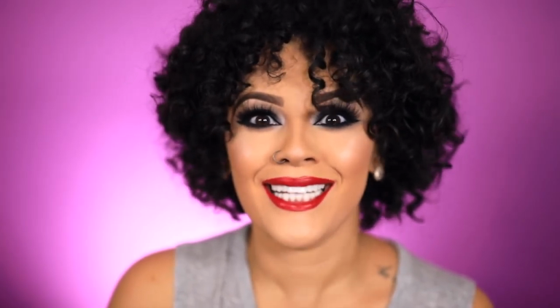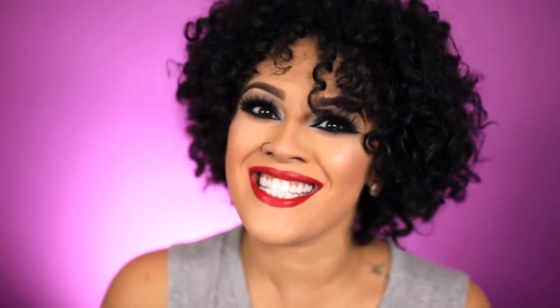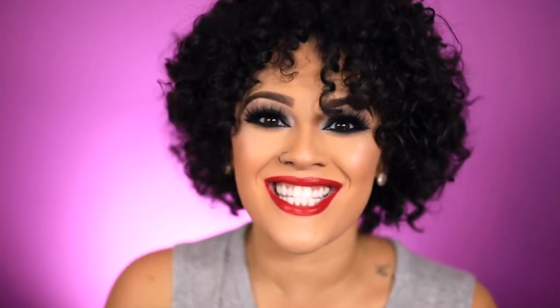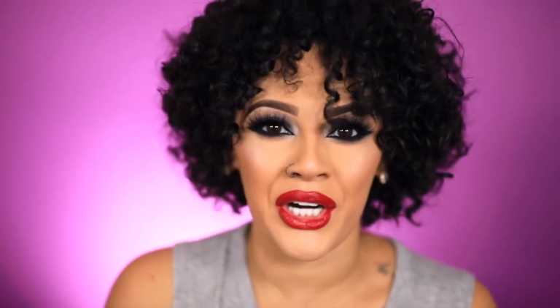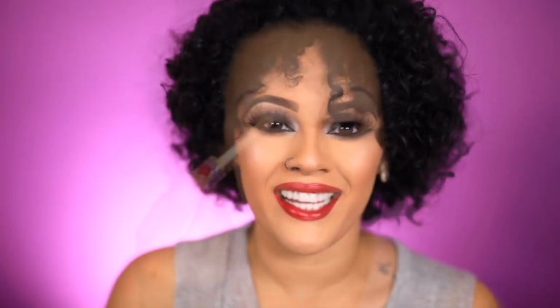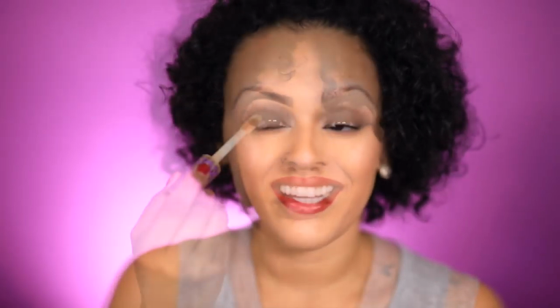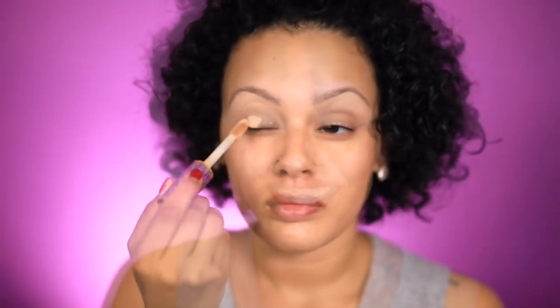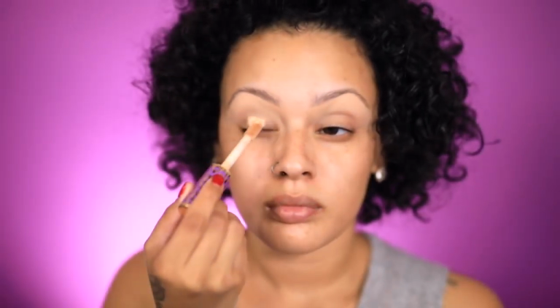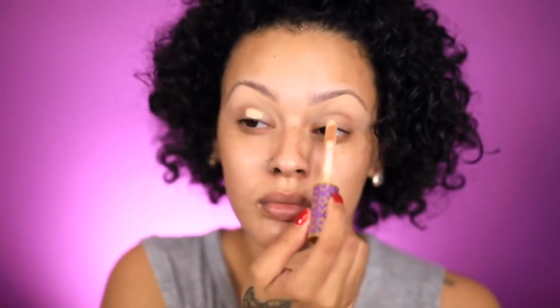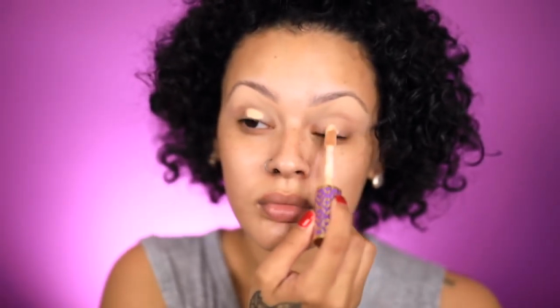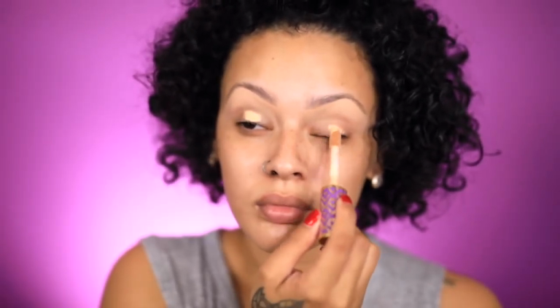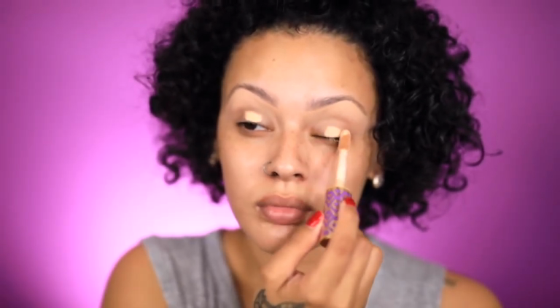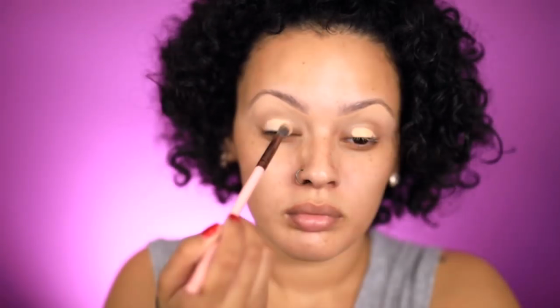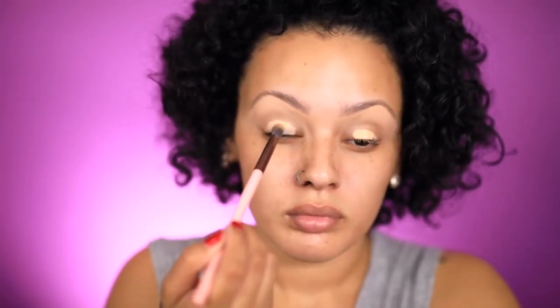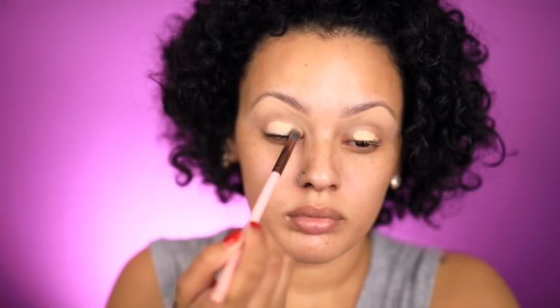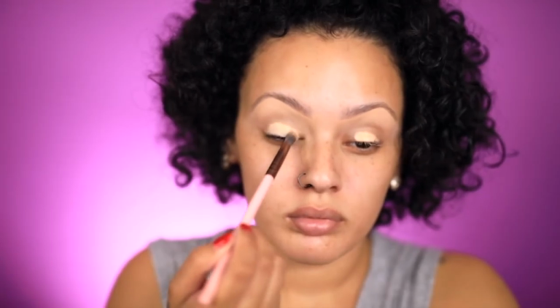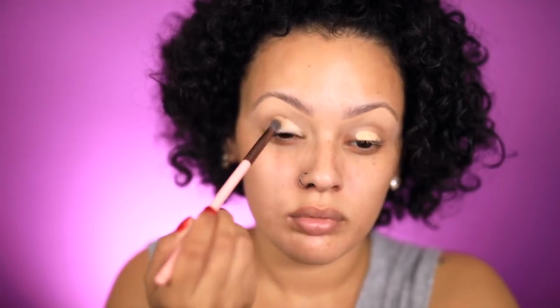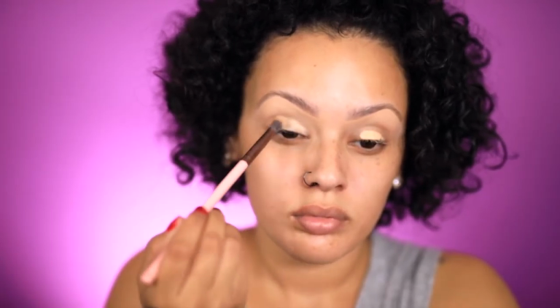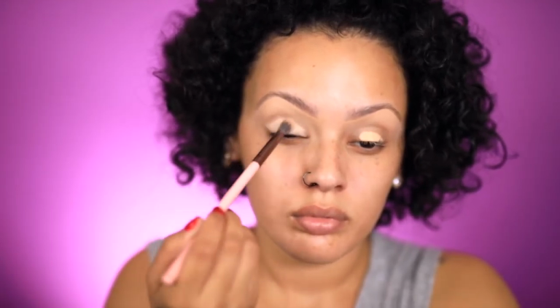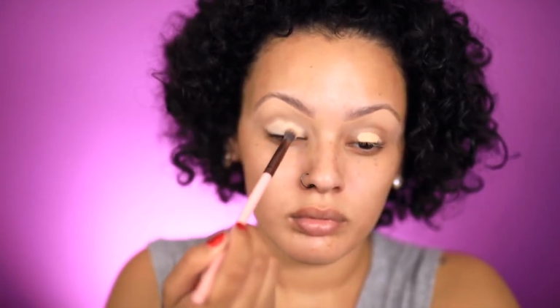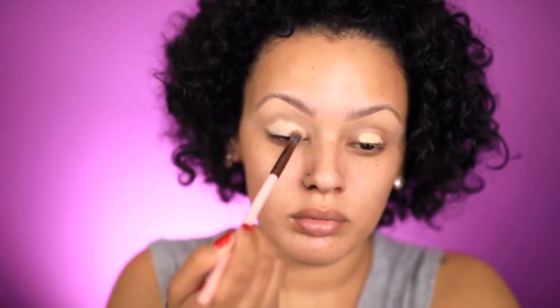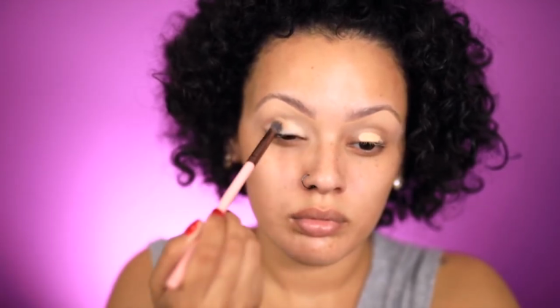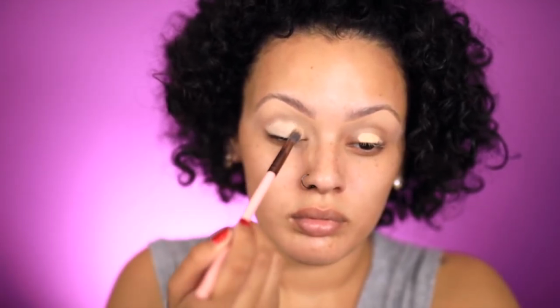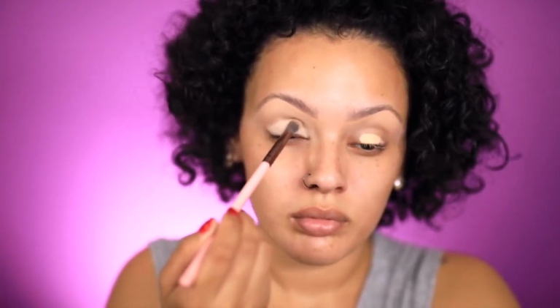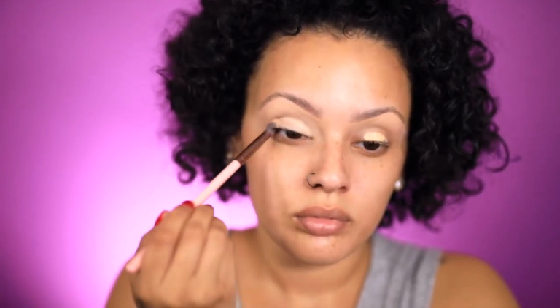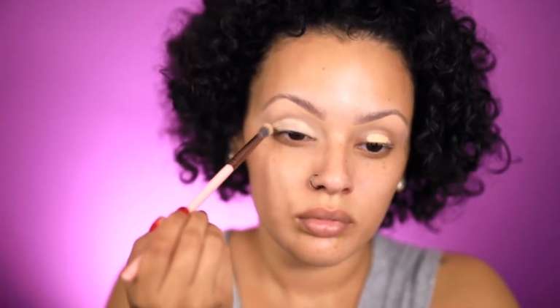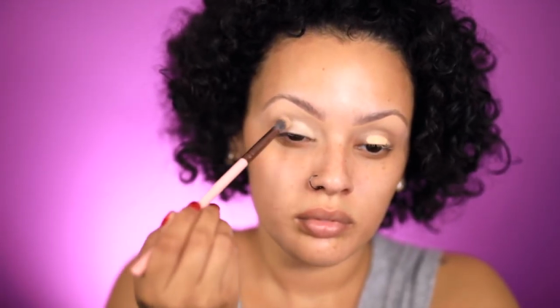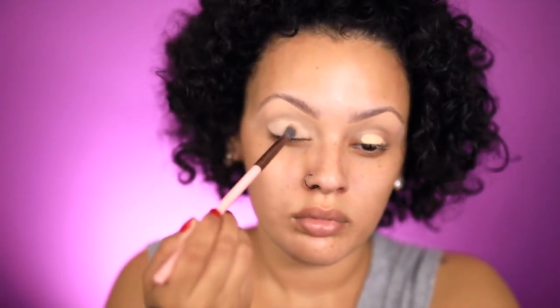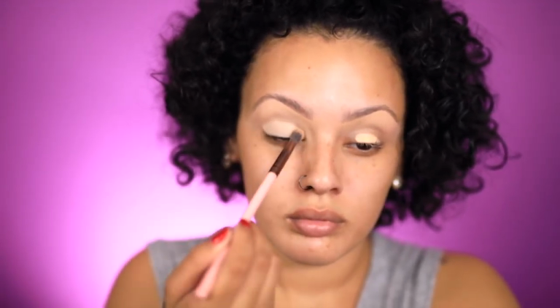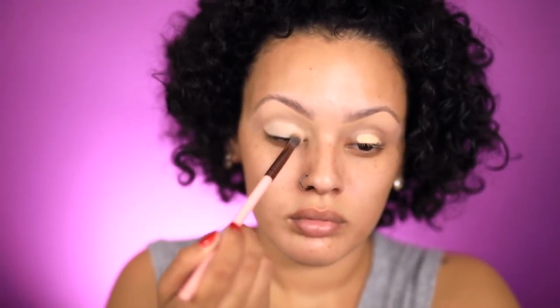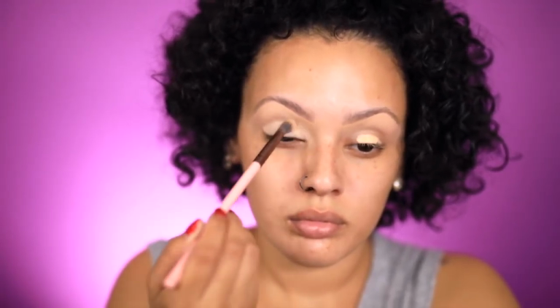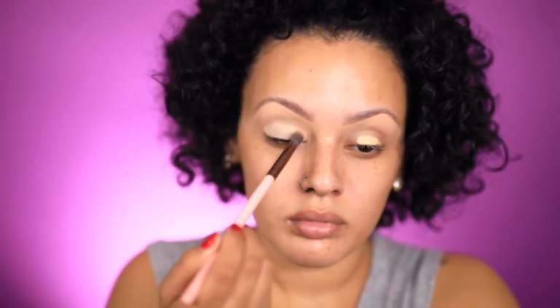Jumping into priming my eyes, I'm going to go in with the Shape Tape concealer in the color Light Neutral.